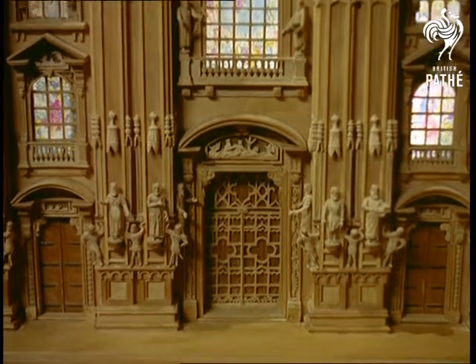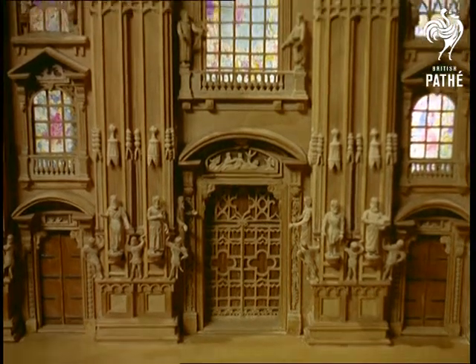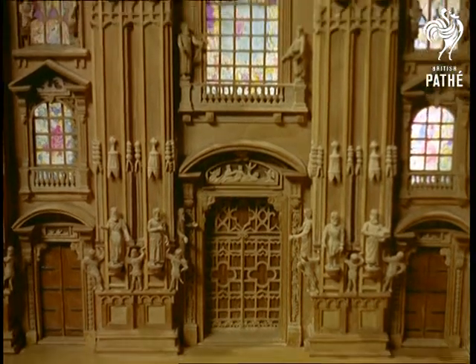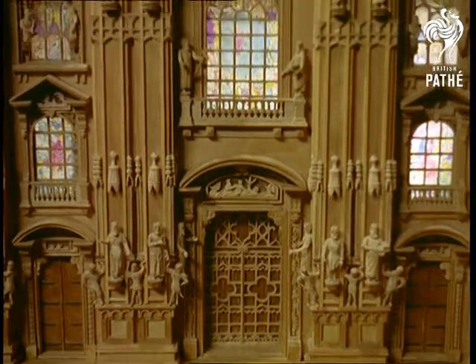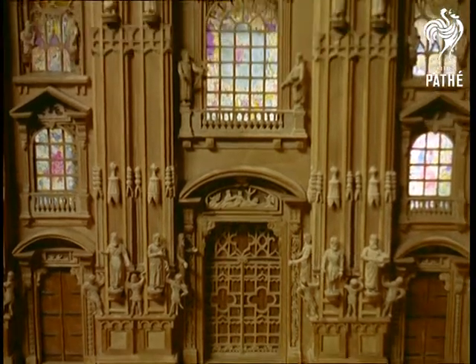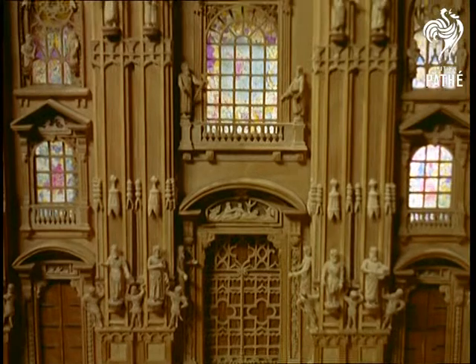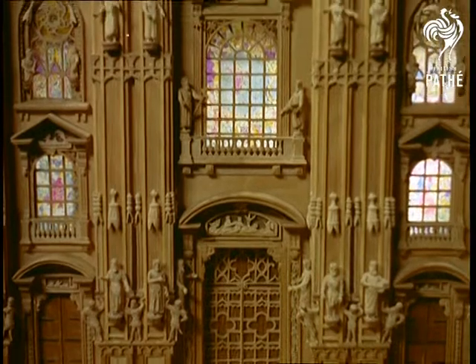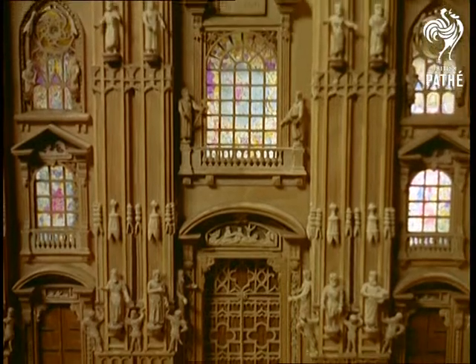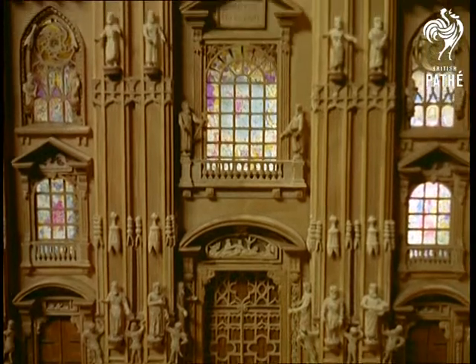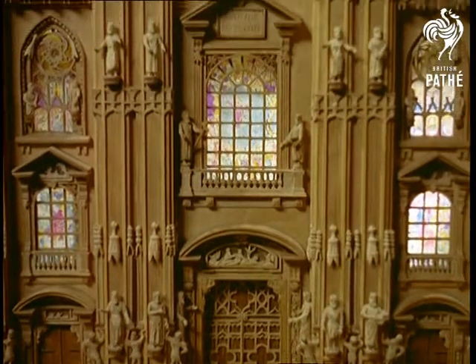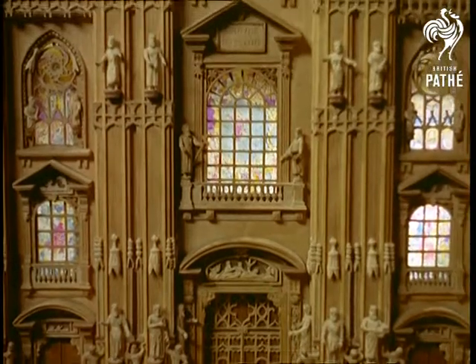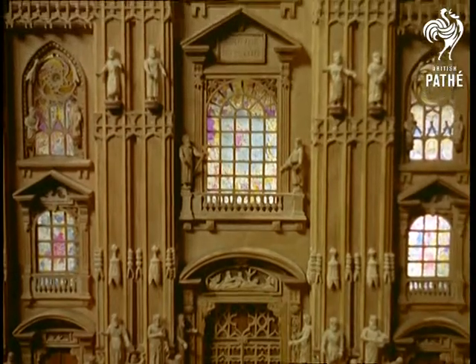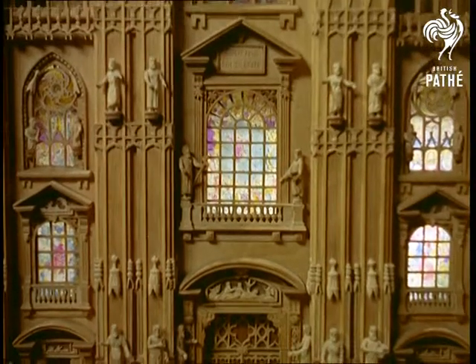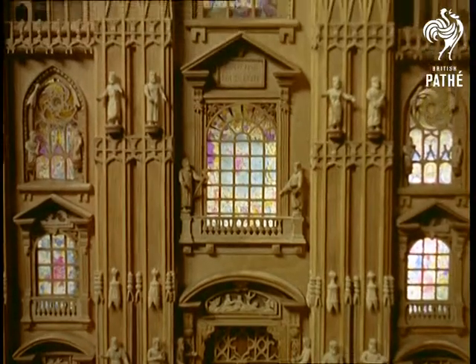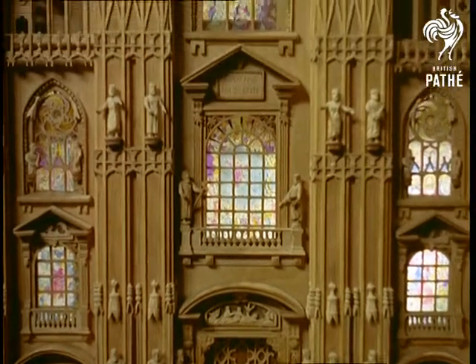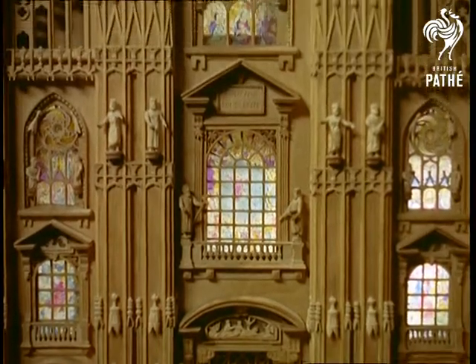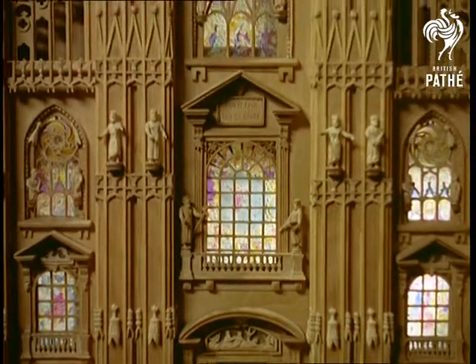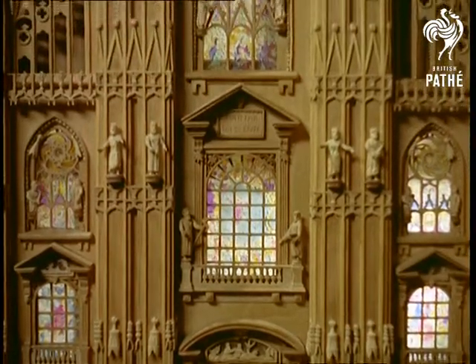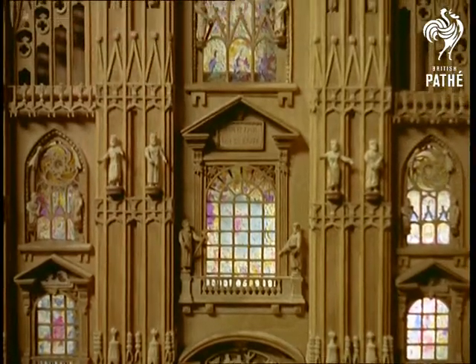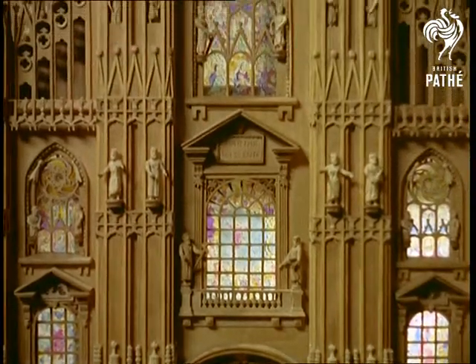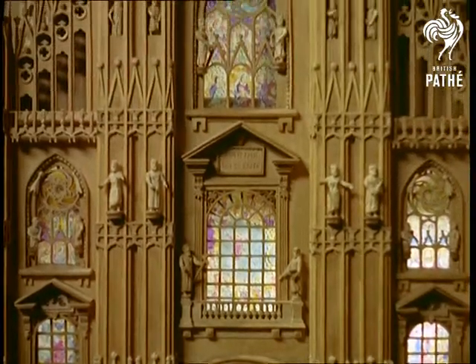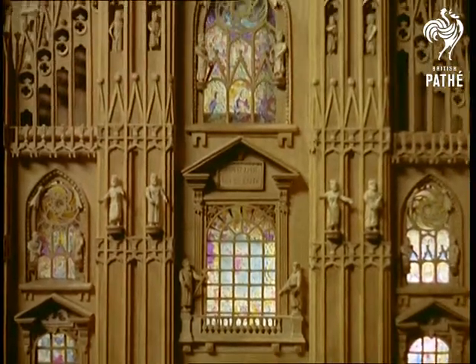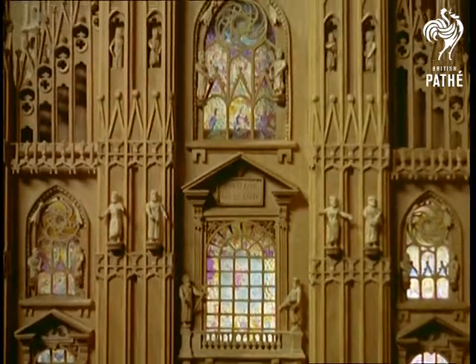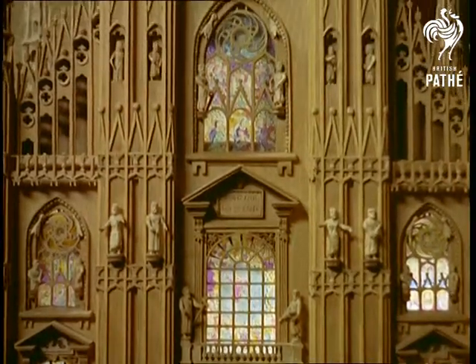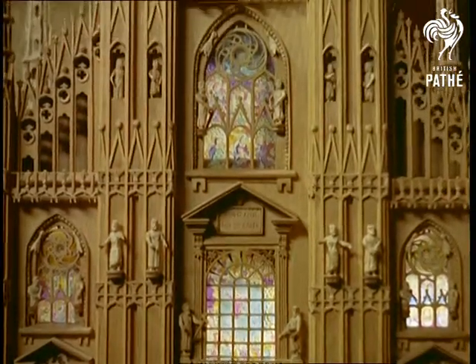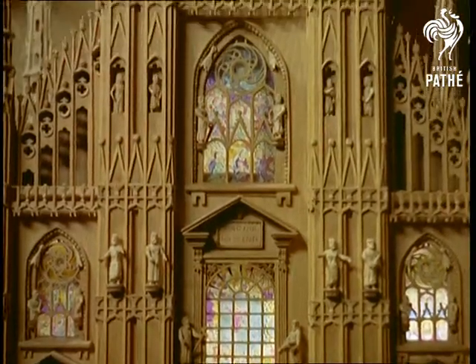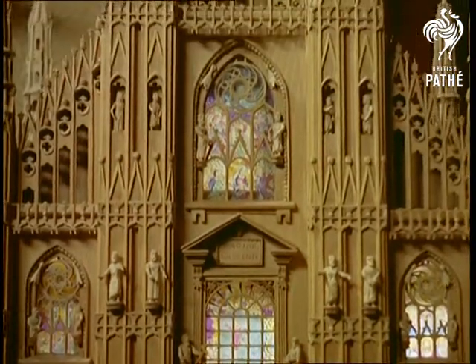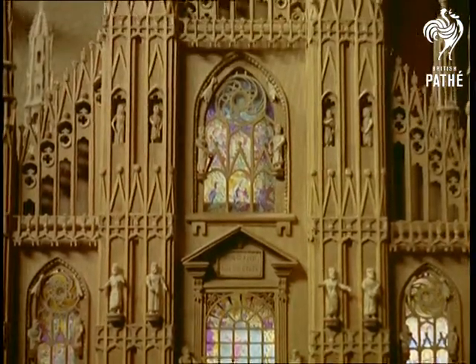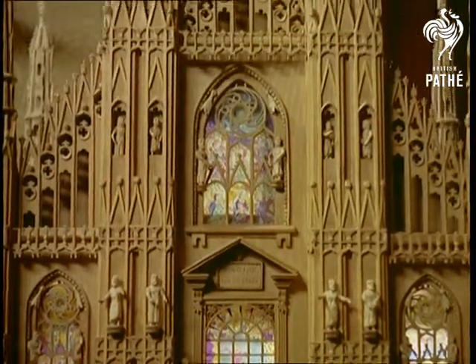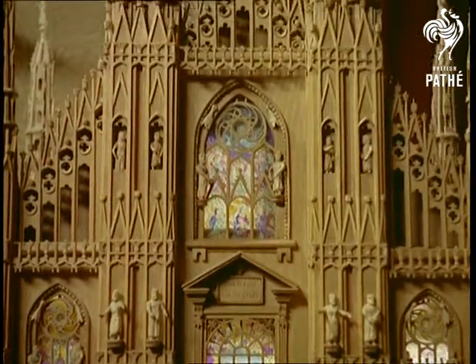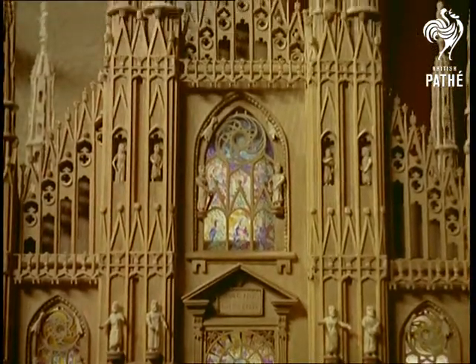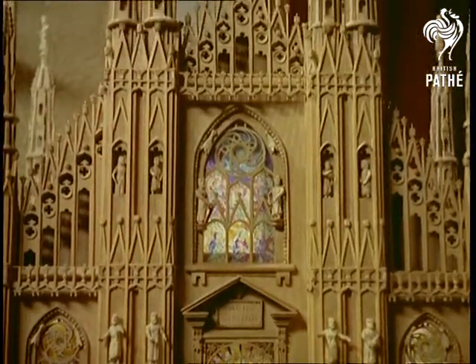Remember, this is all carved by hand. Unlike some modellers, he doesn't use a lathe for some of the more intricate work.